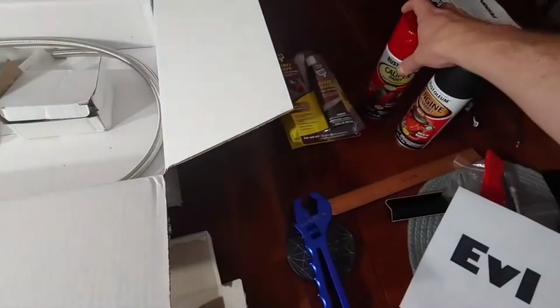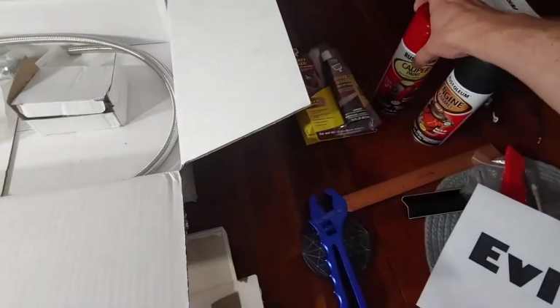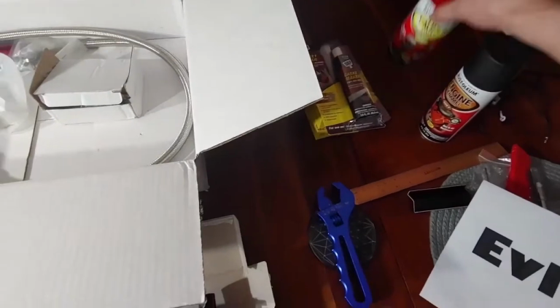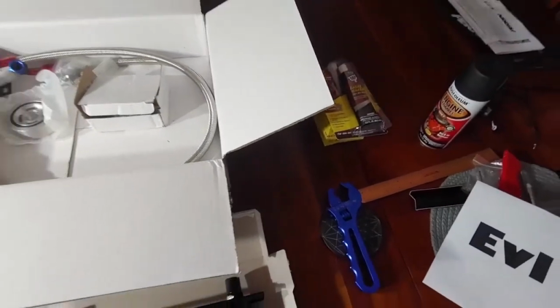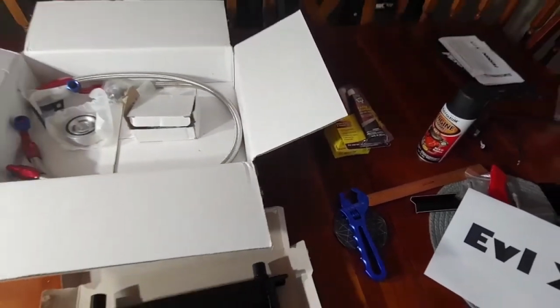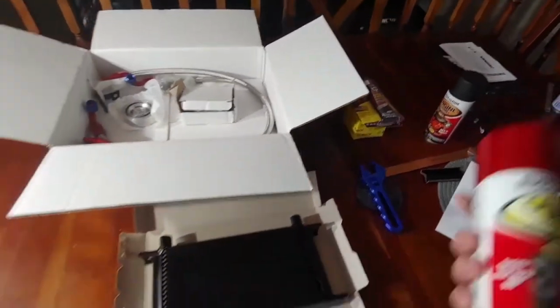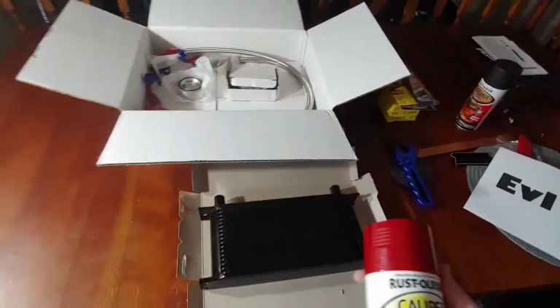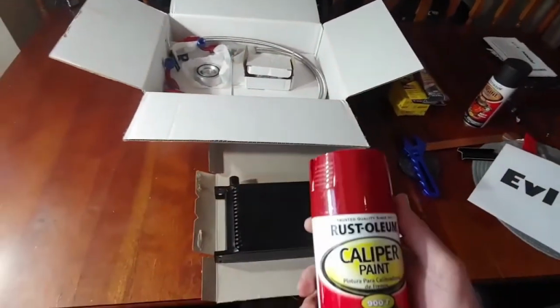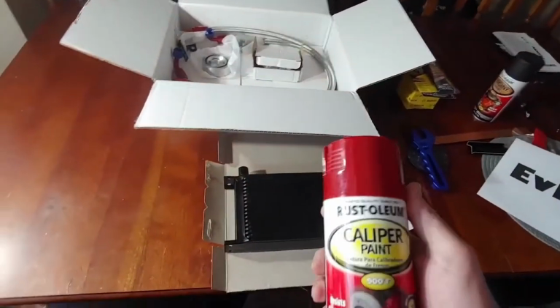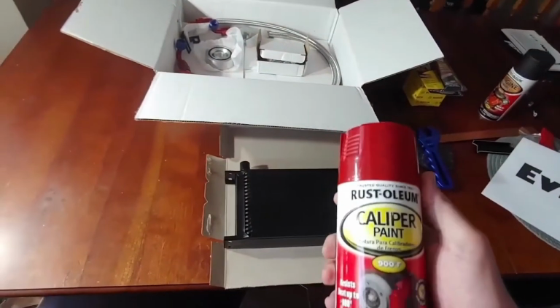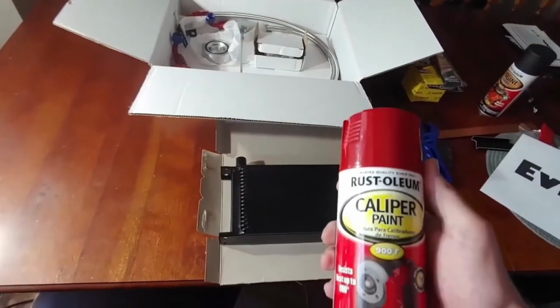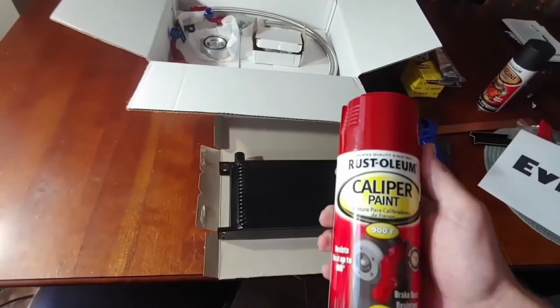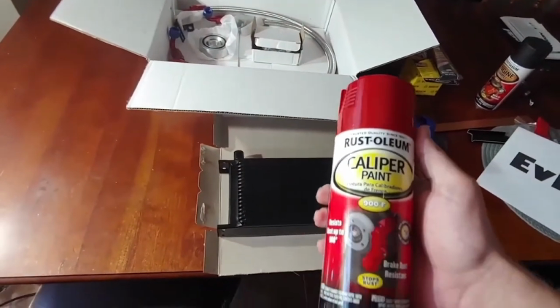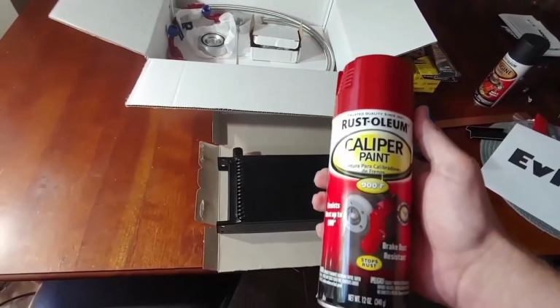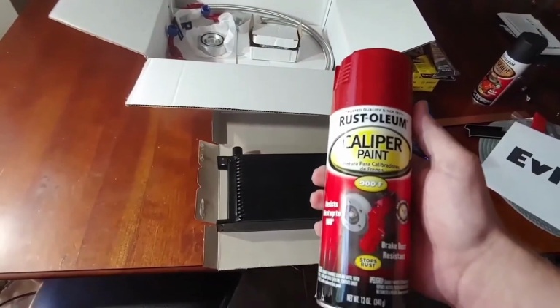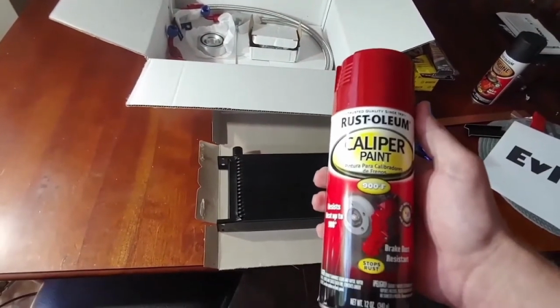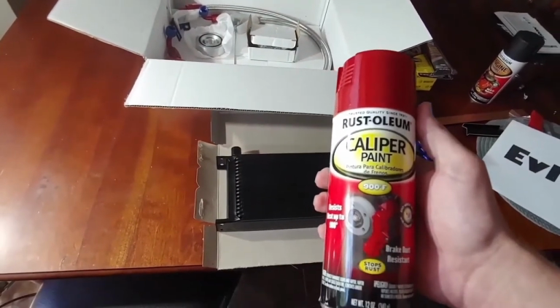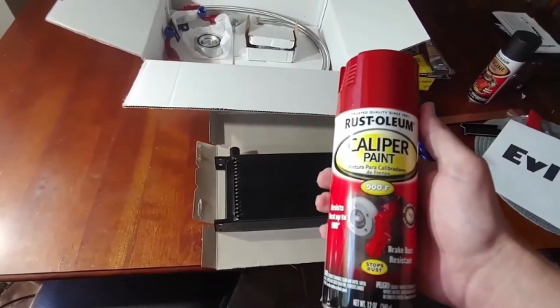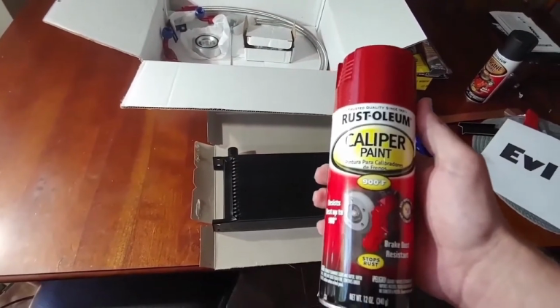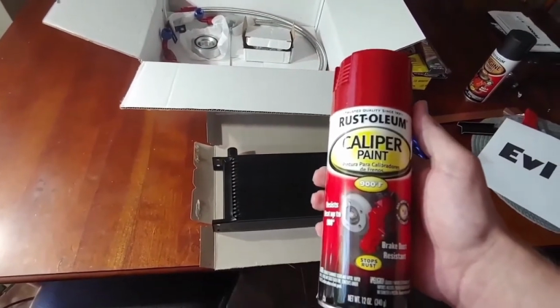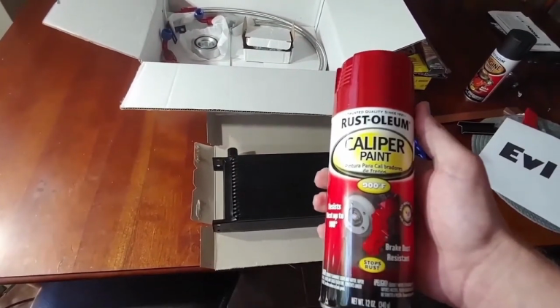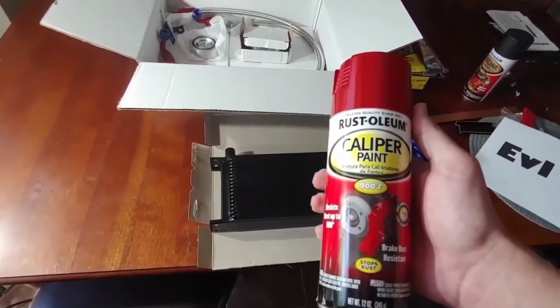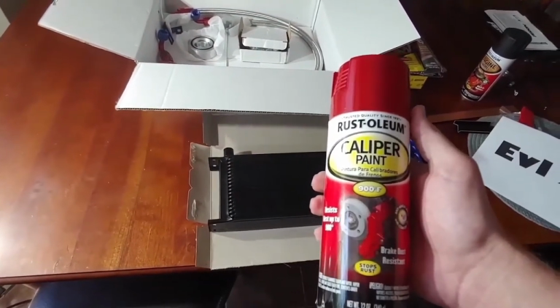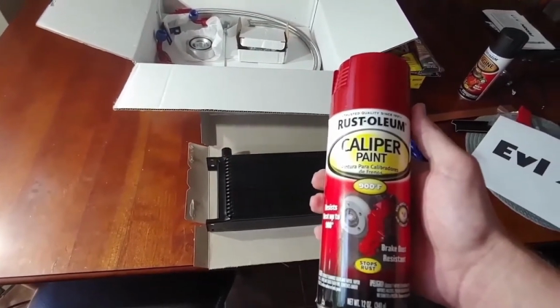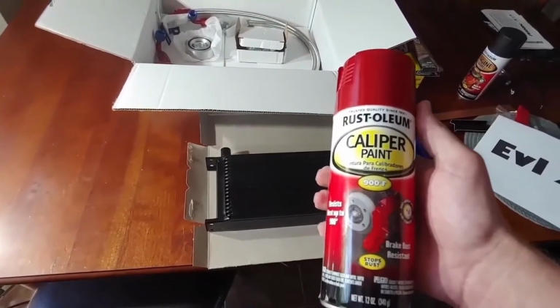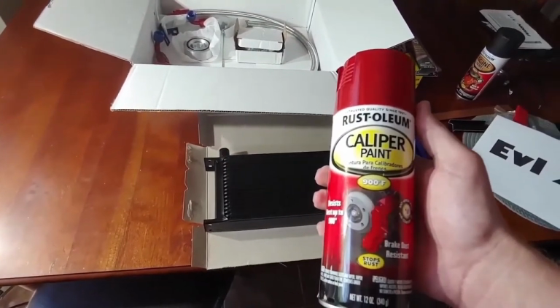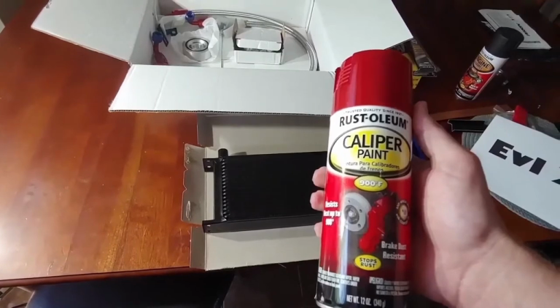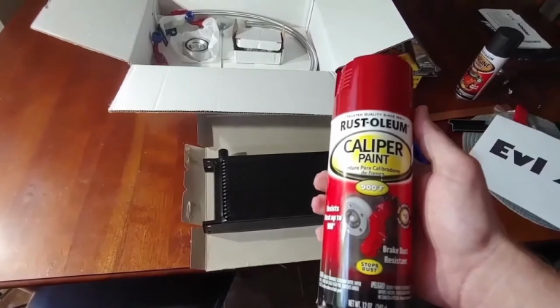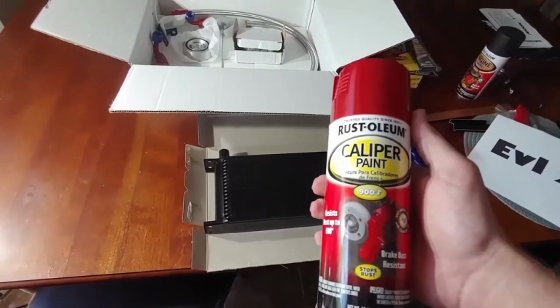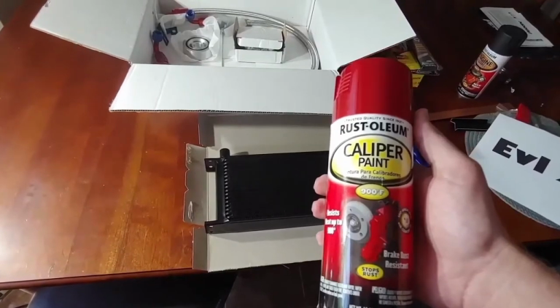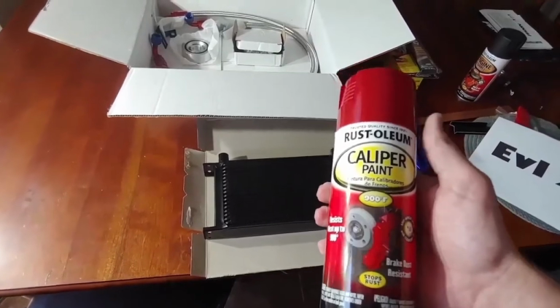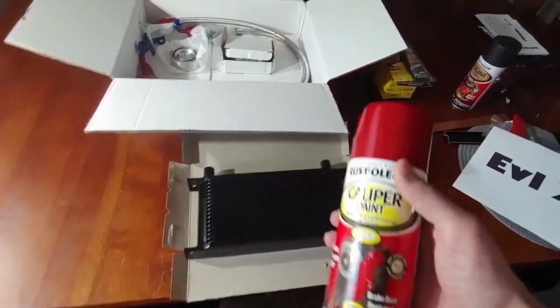Then we'll use some of this. This is caliper paint — just needed a high temperature paint. I'm going to do that in red.